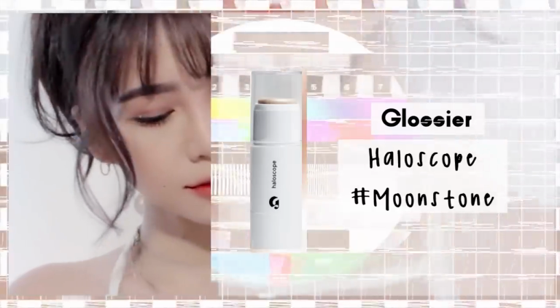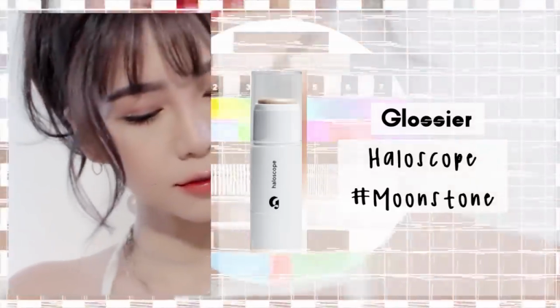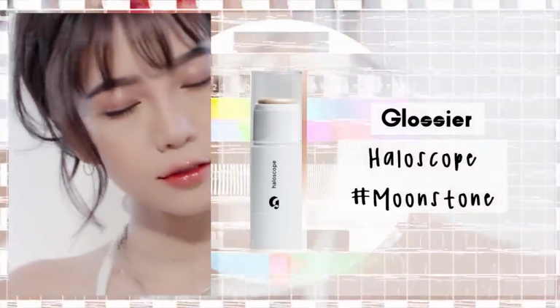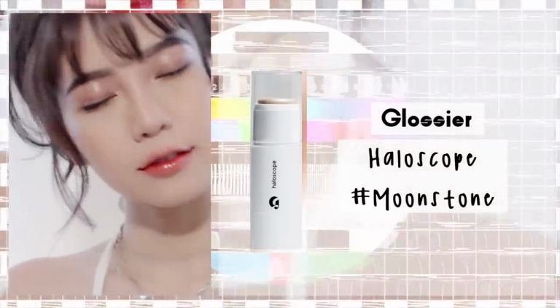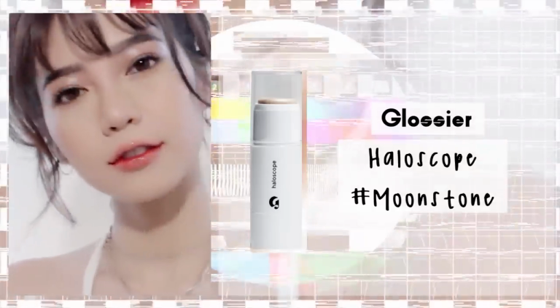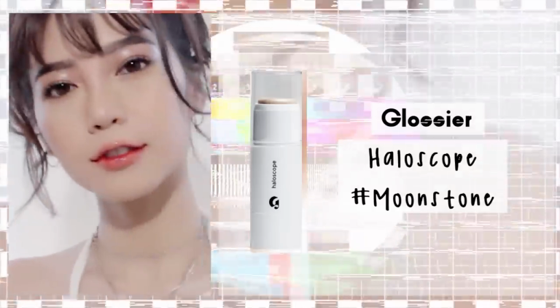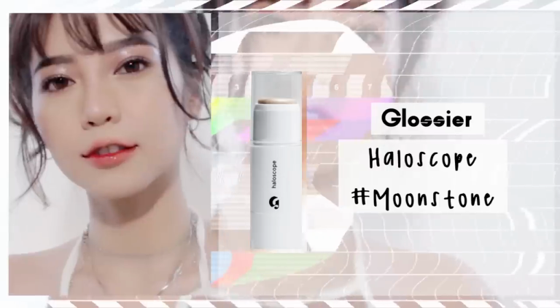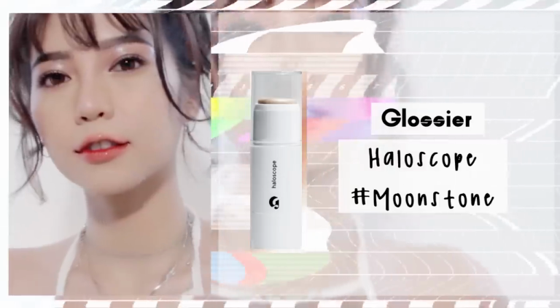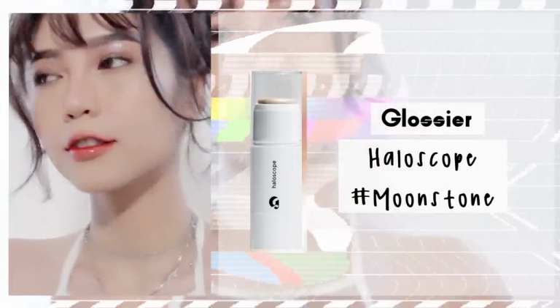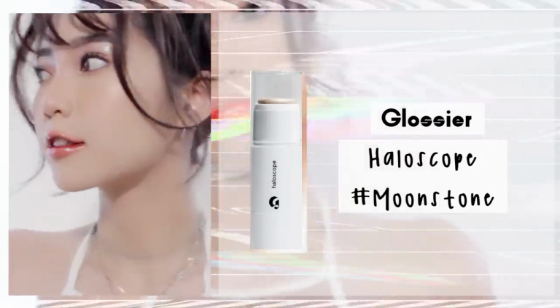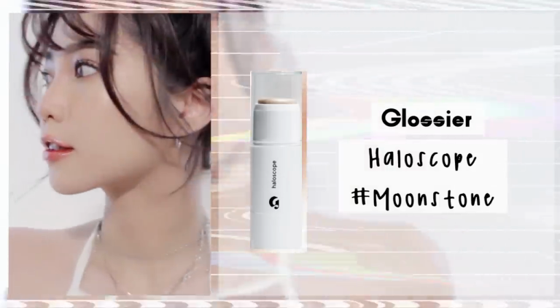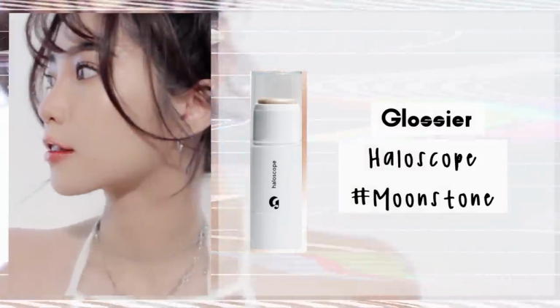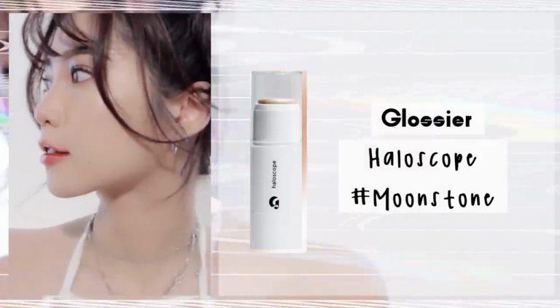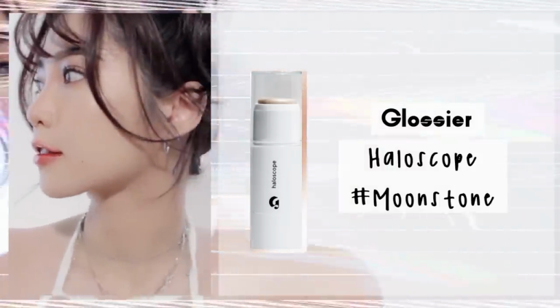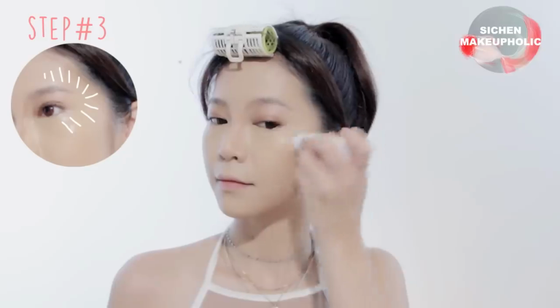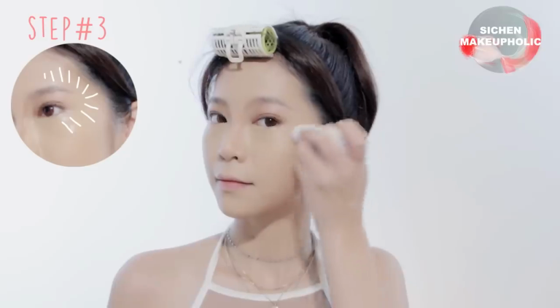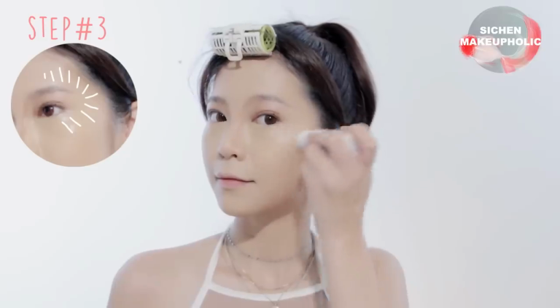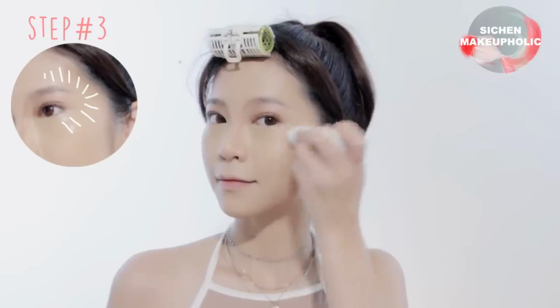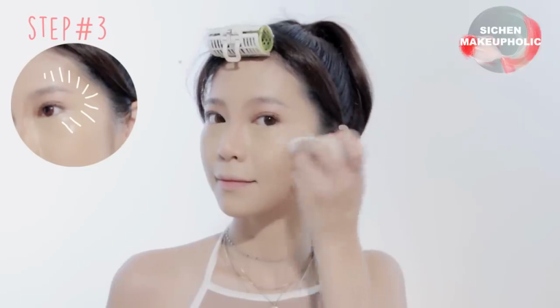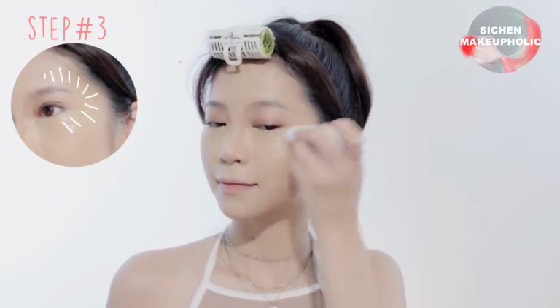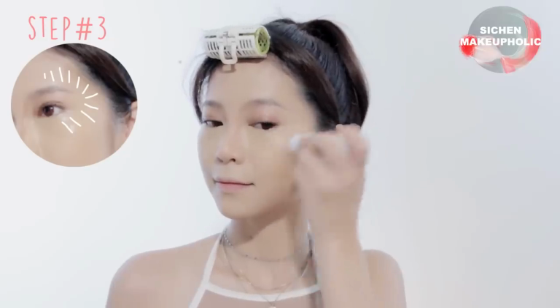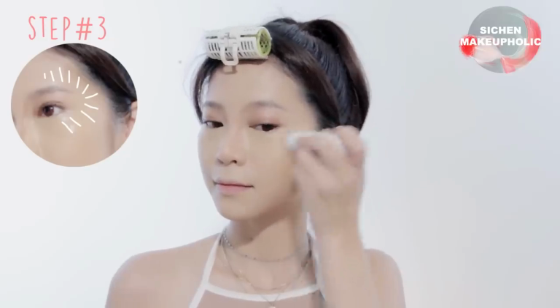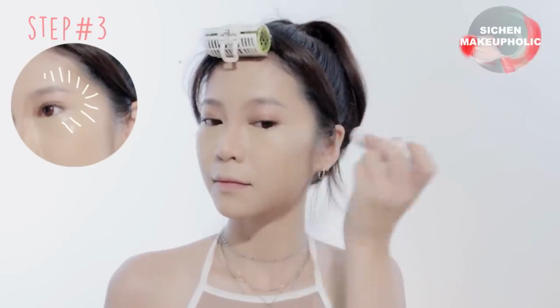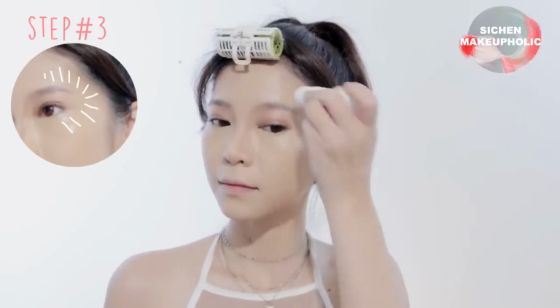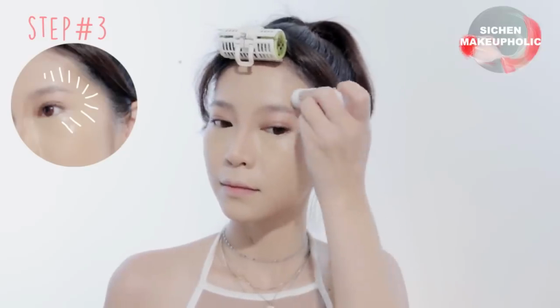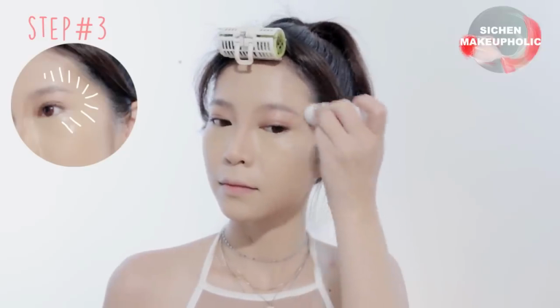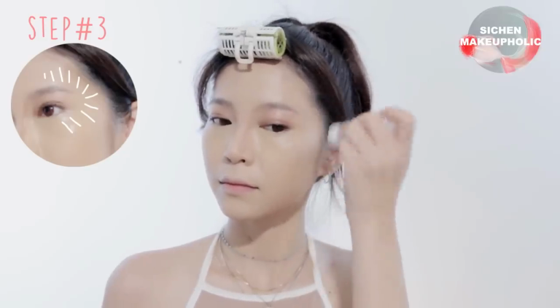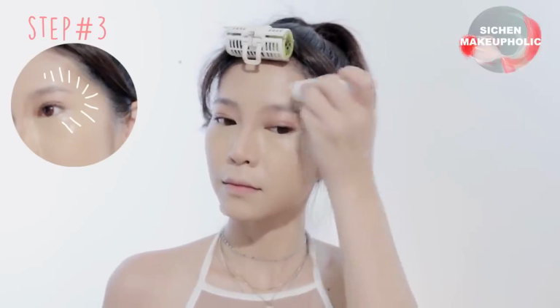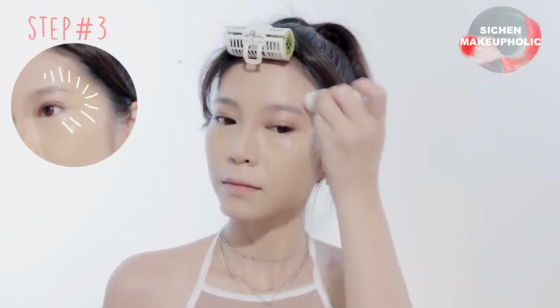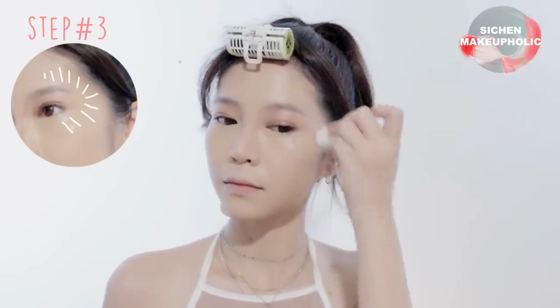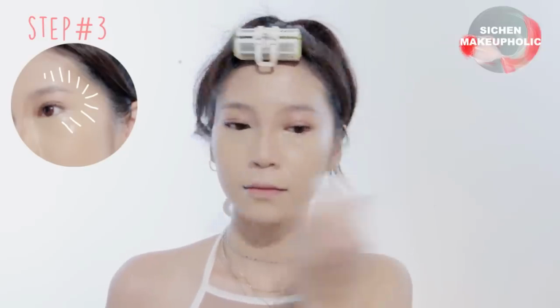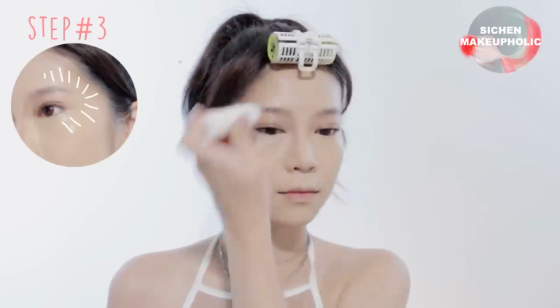To make your skin glow, apply highlighter stick onto your cheekbones and bring it up to the arch of your eyebrows in a C shape.